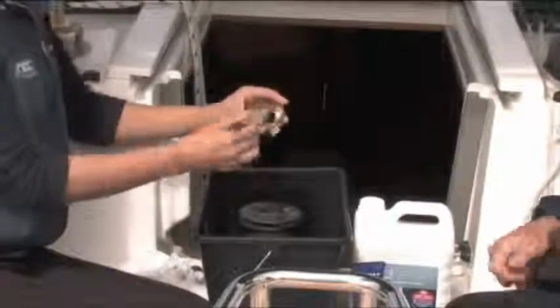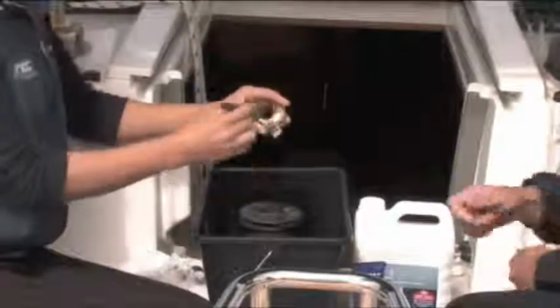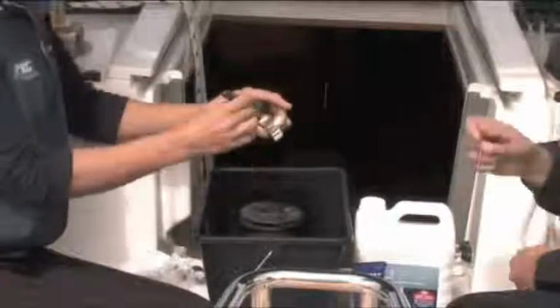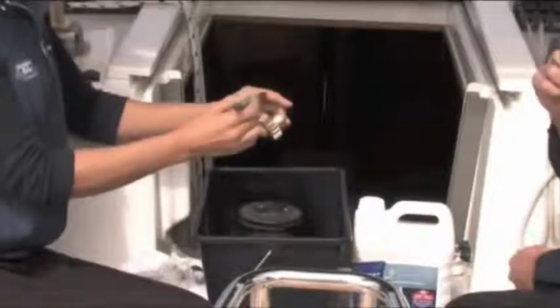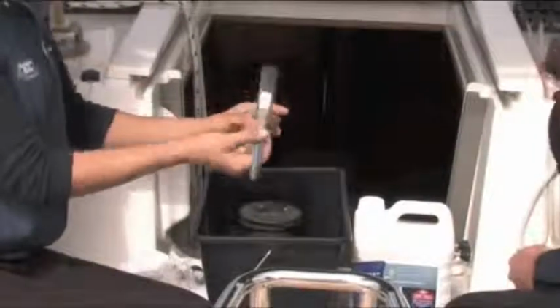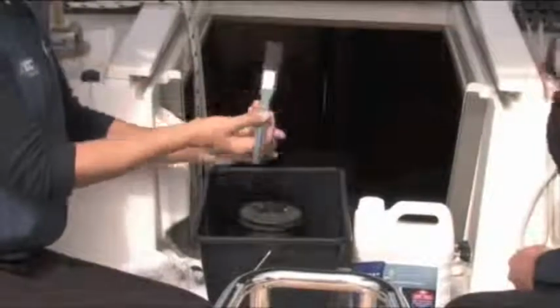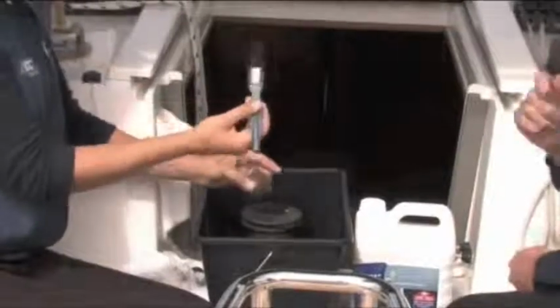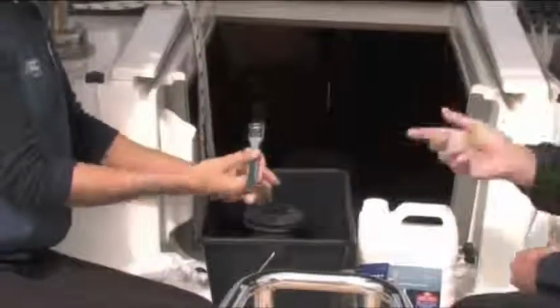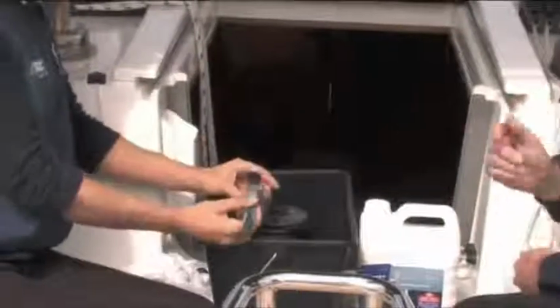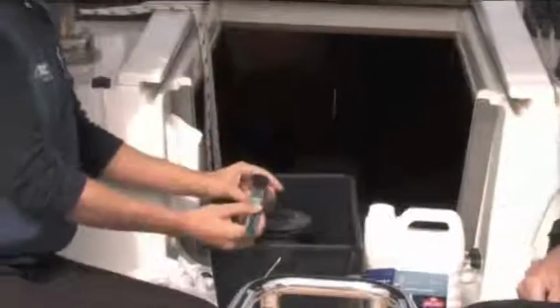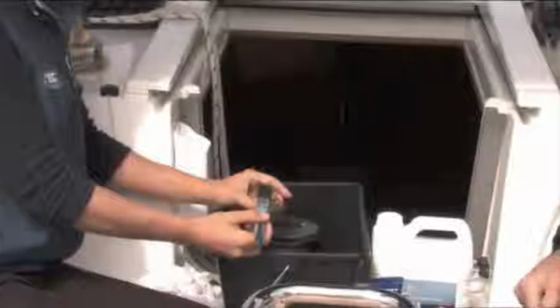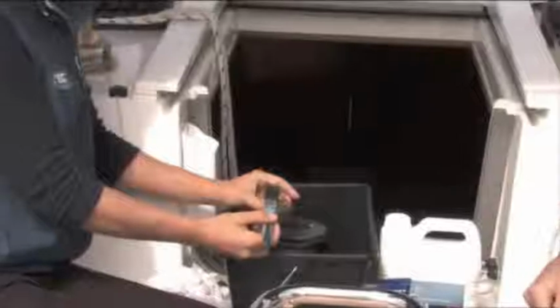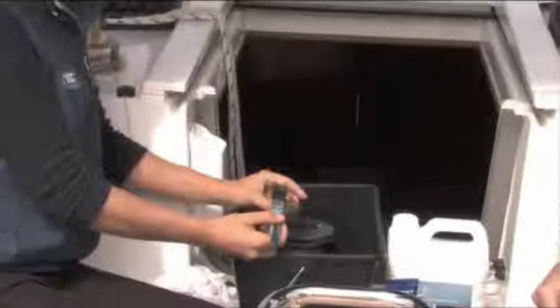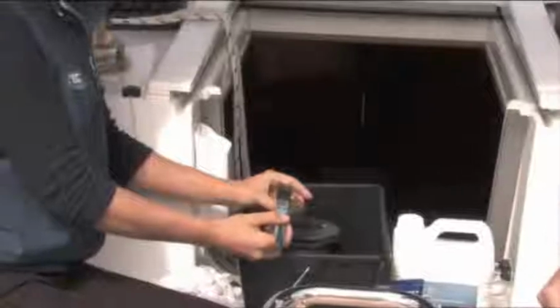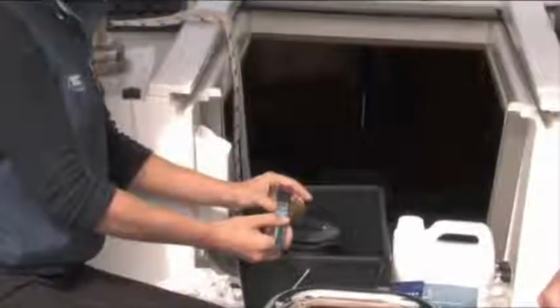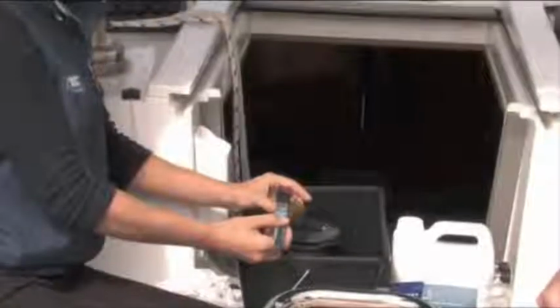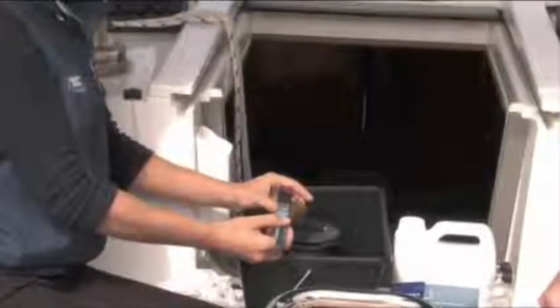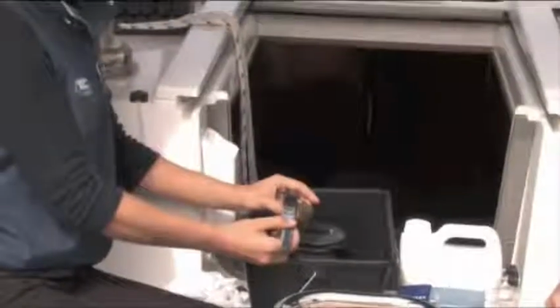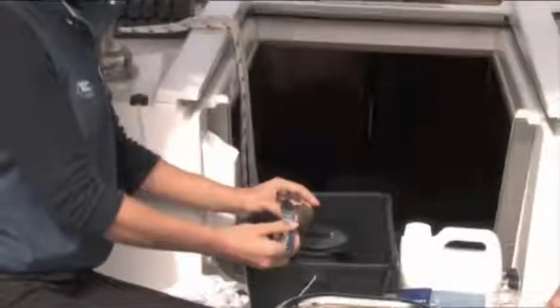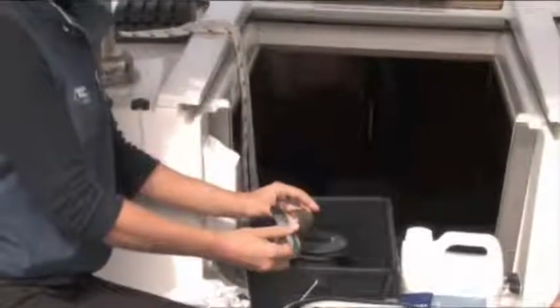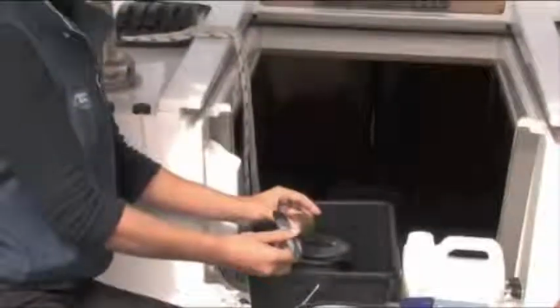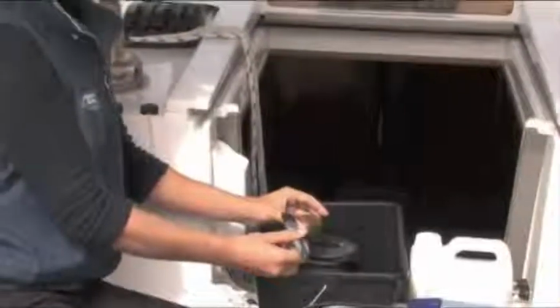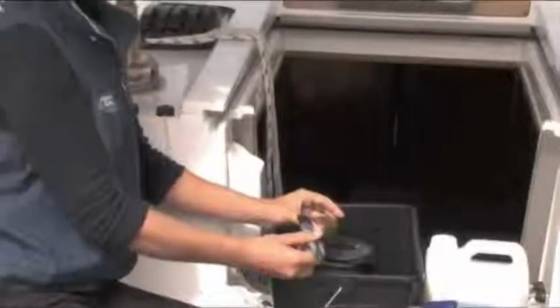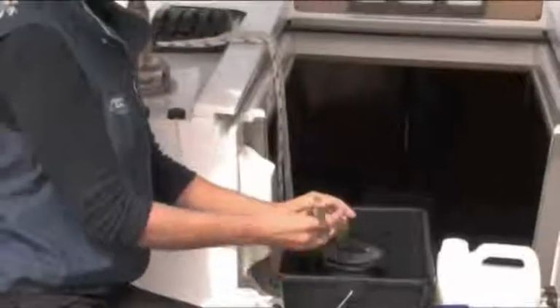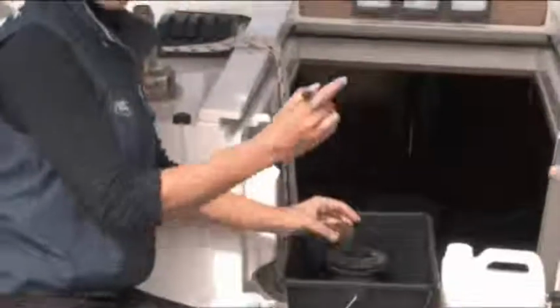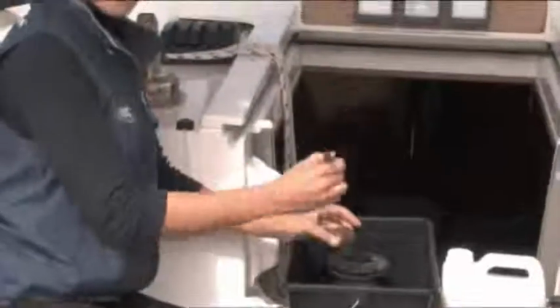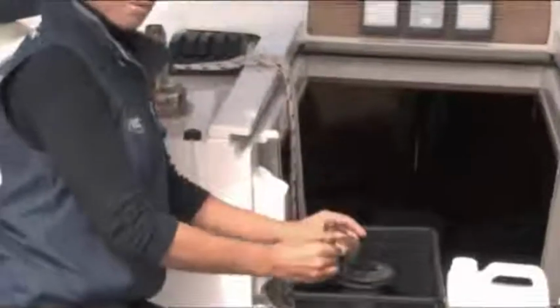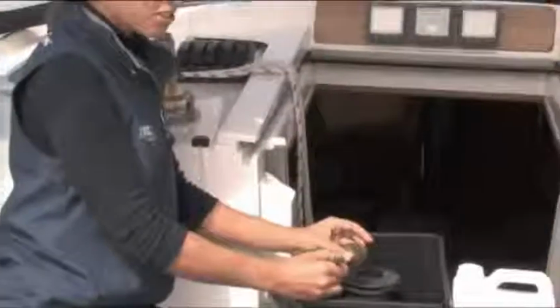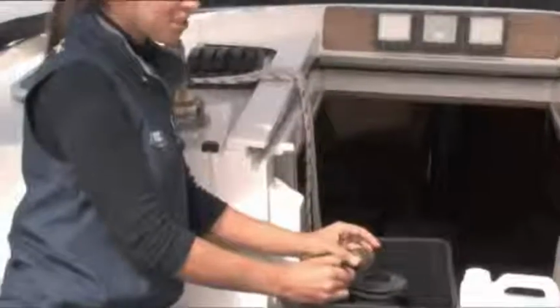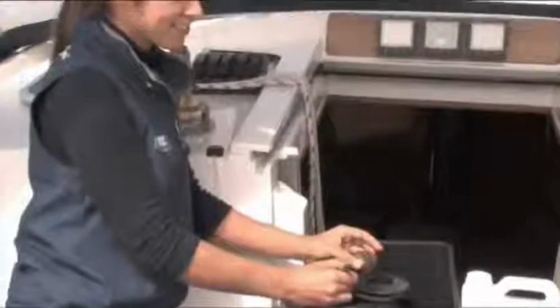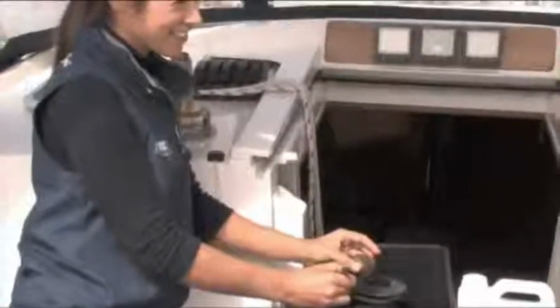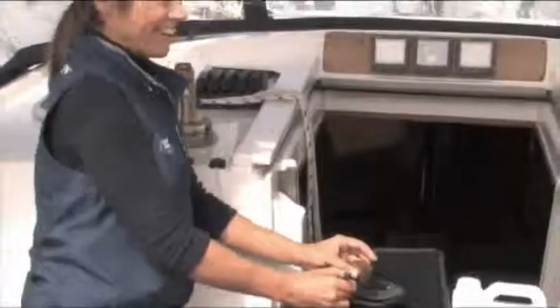What about a toothbrush if you don't have a brush? Toothbrushes are actually excellent — so save your toothbrushes.